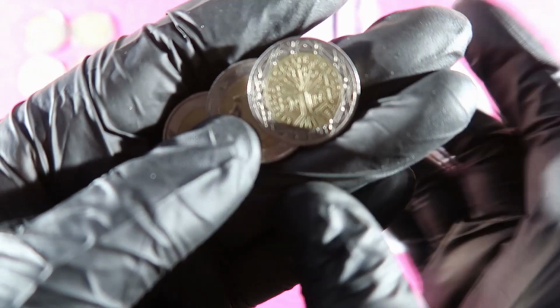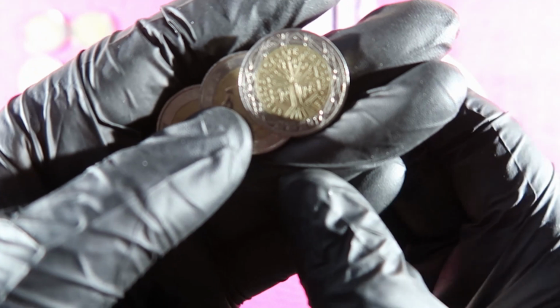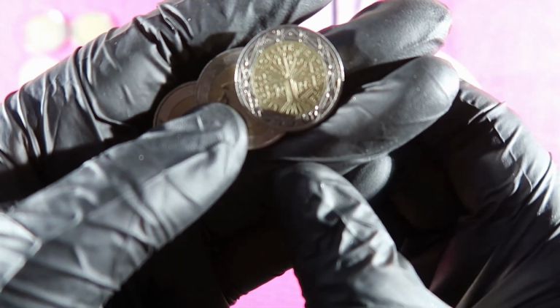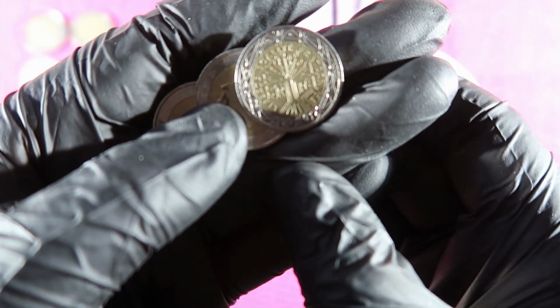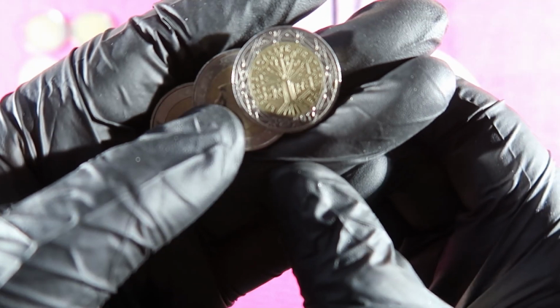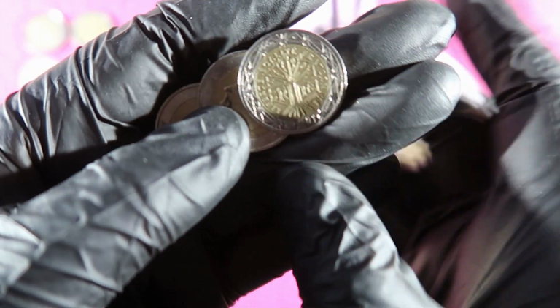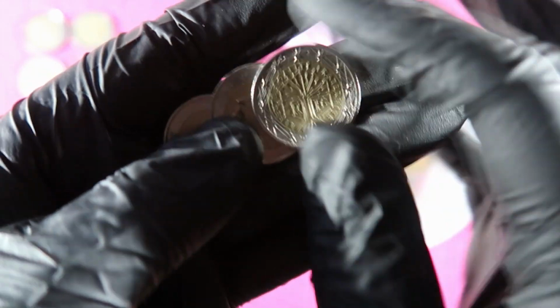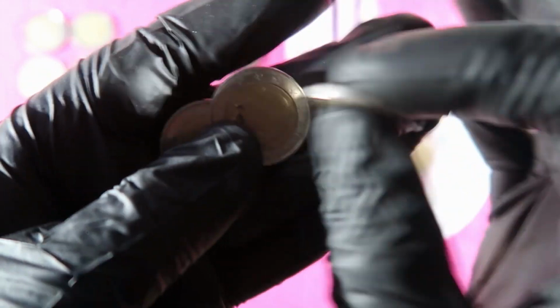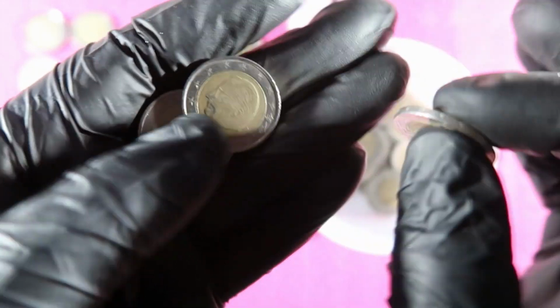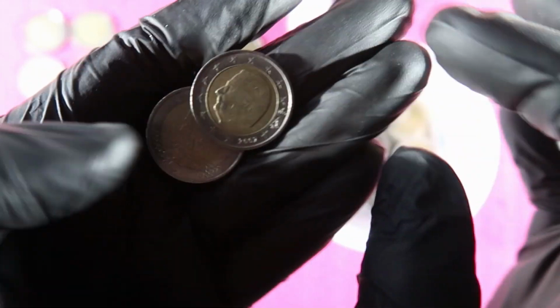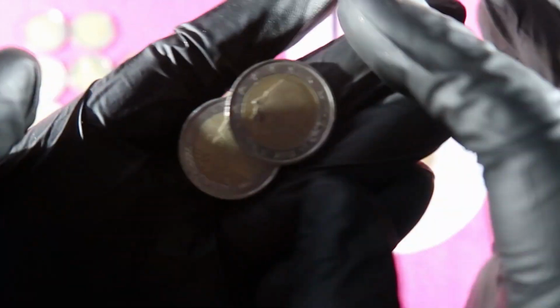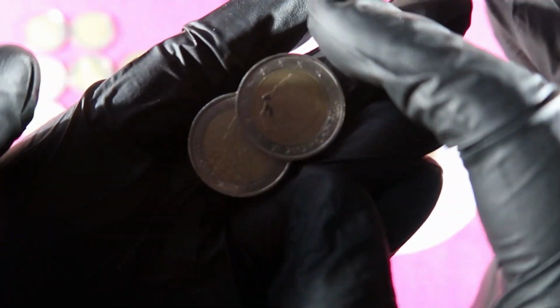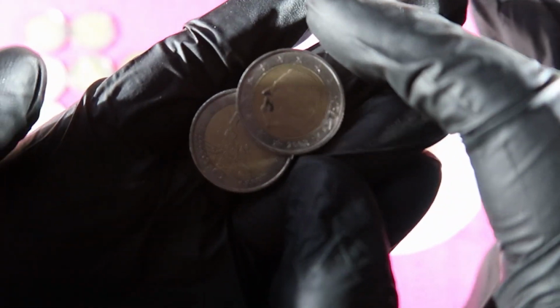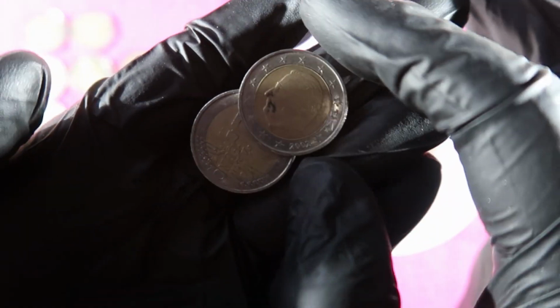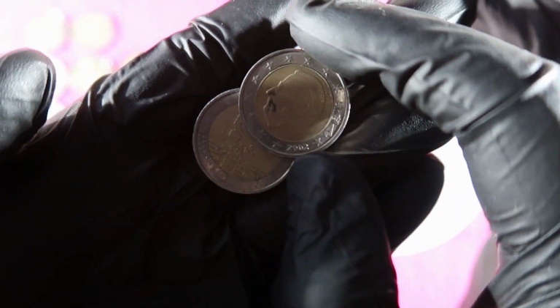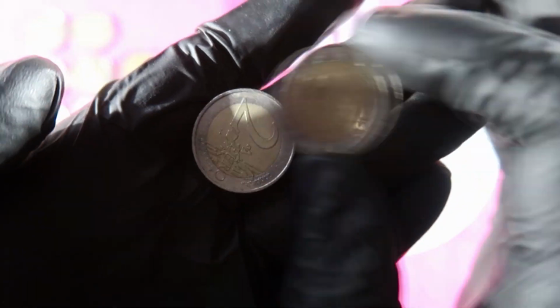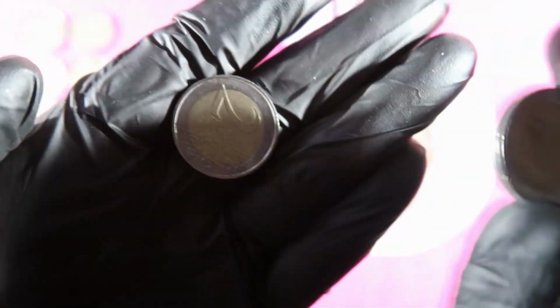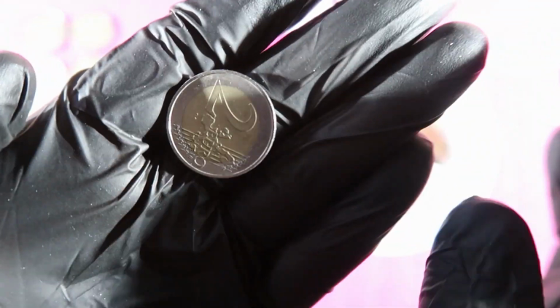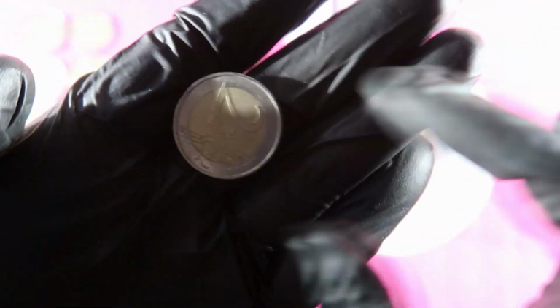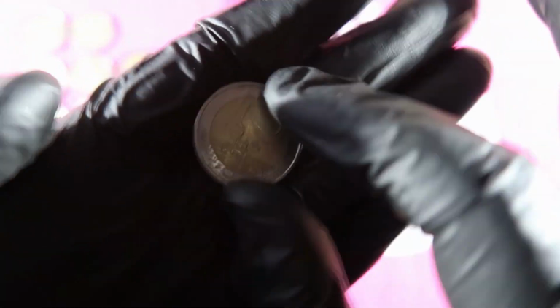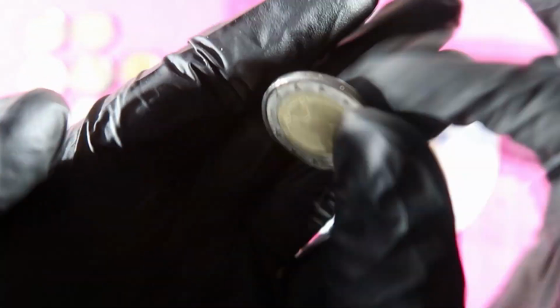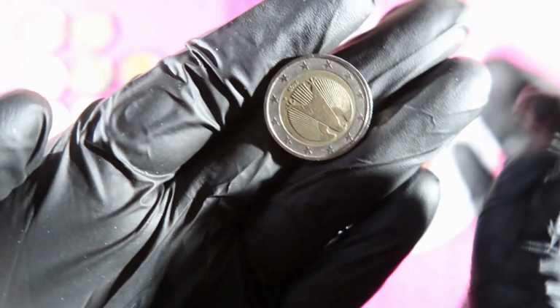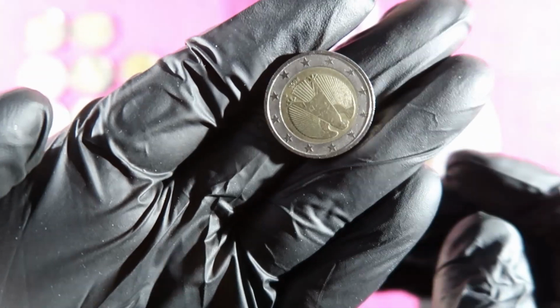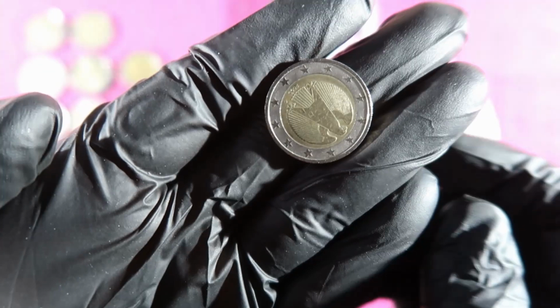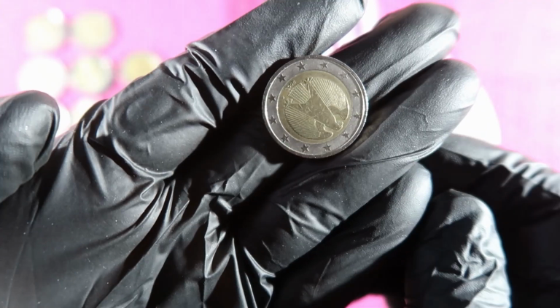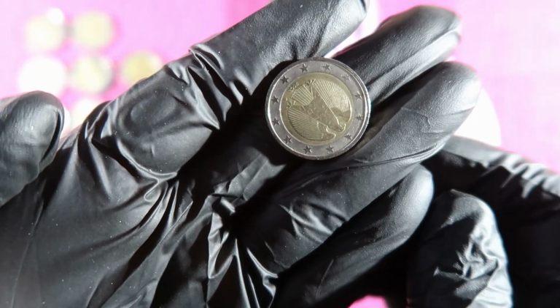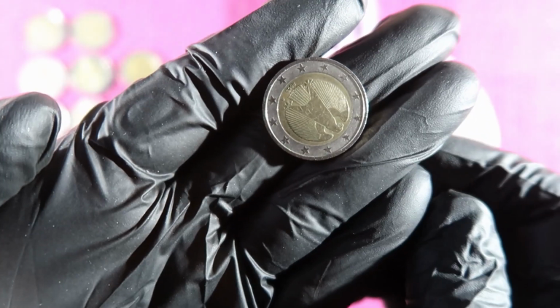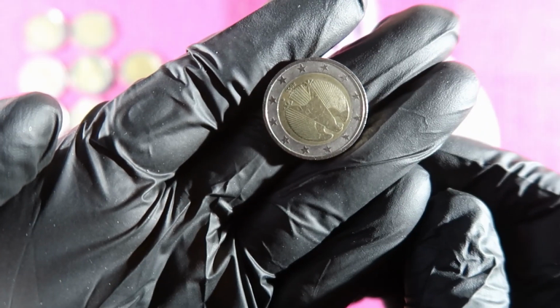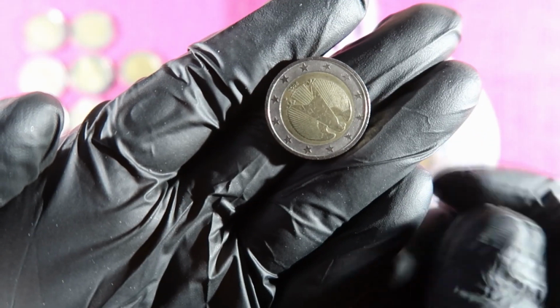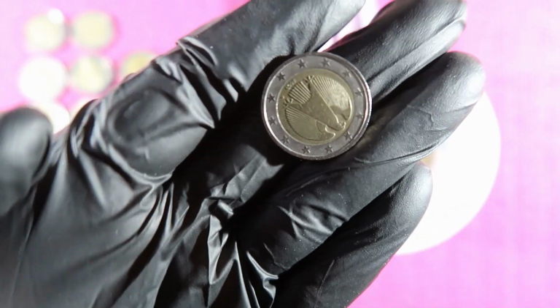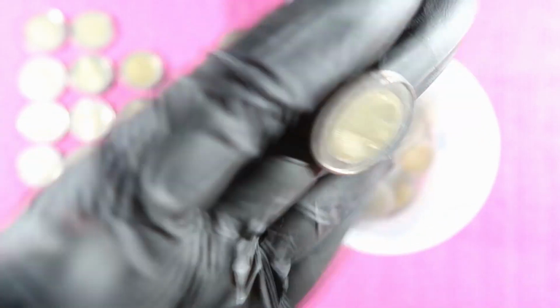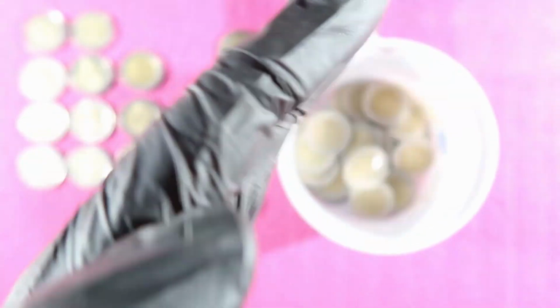Then France, Belgium, and last coin: Germany, Germany.